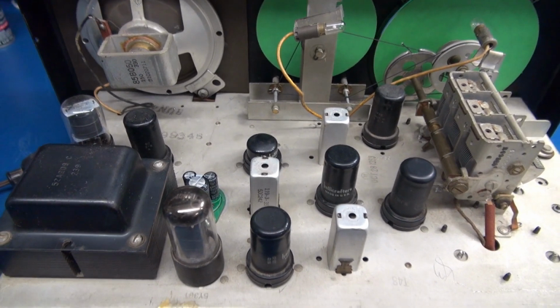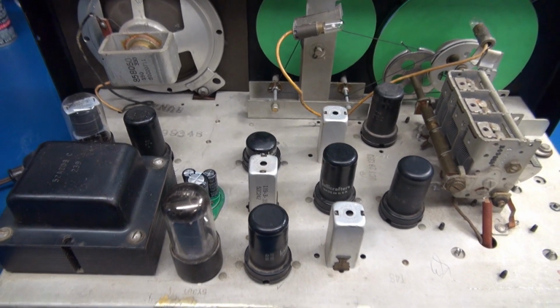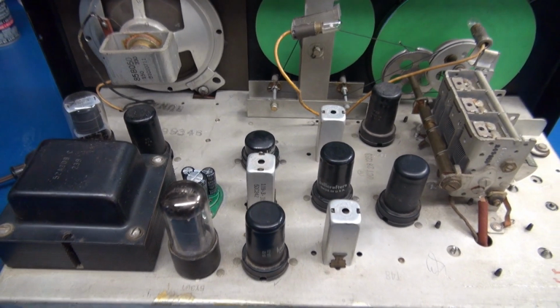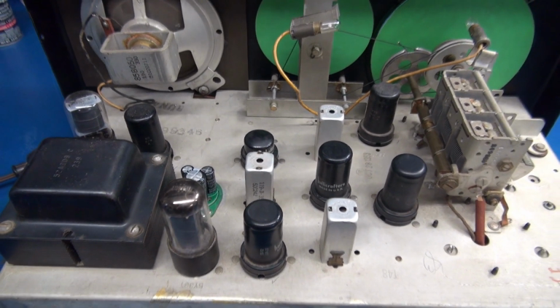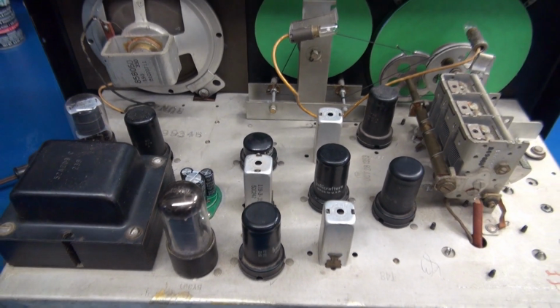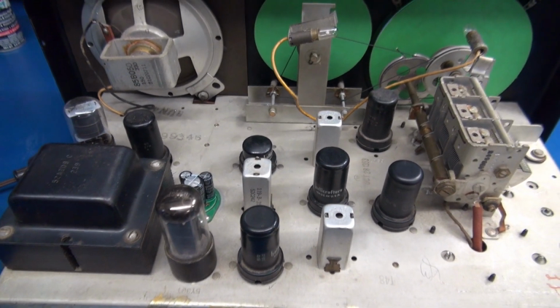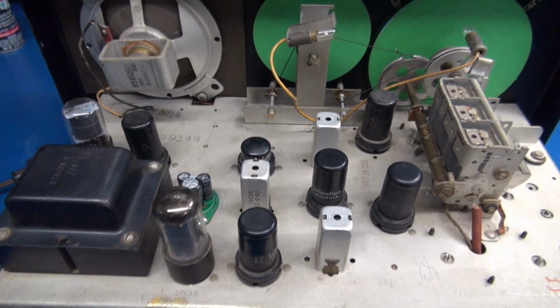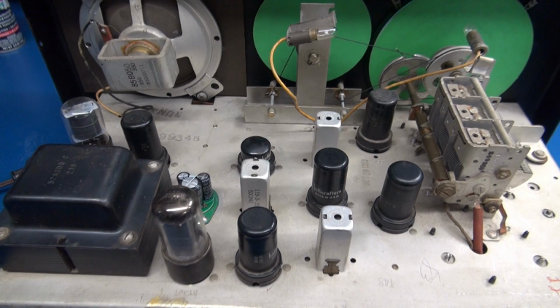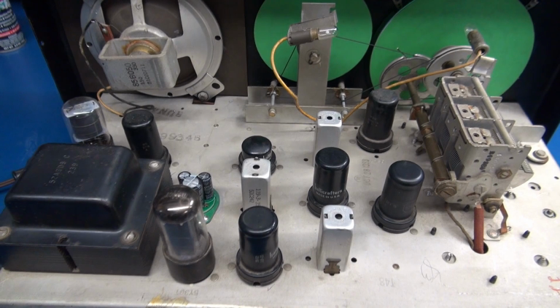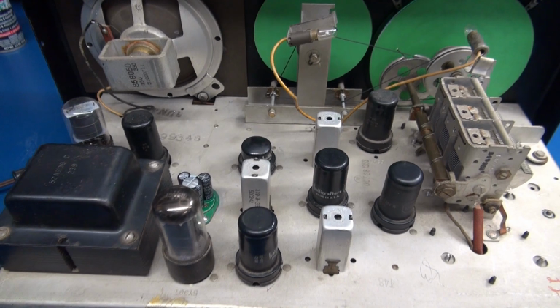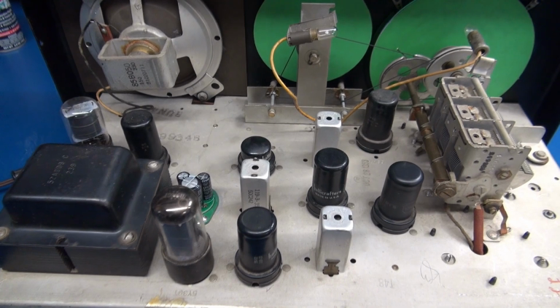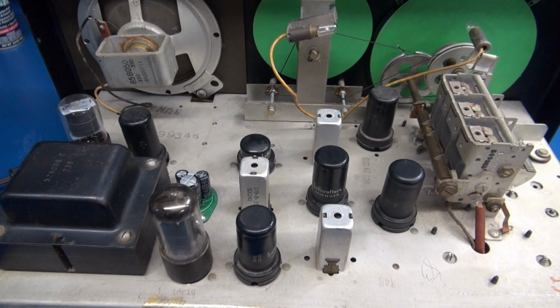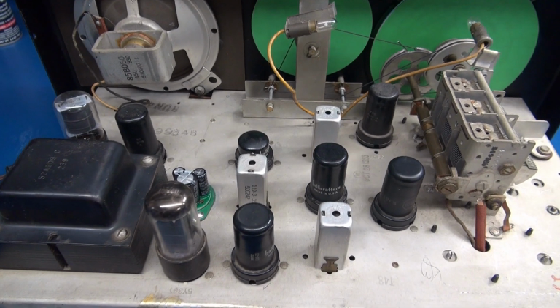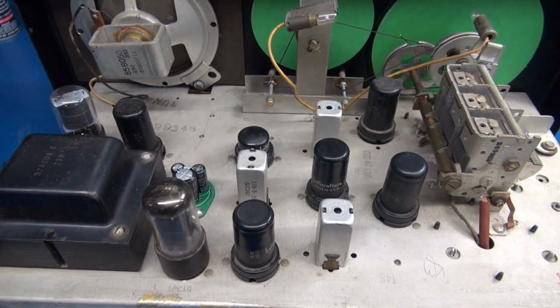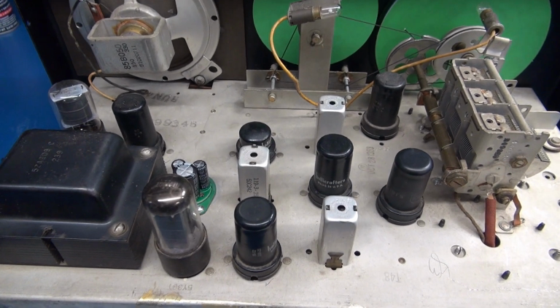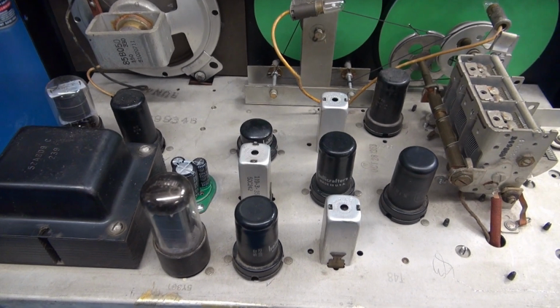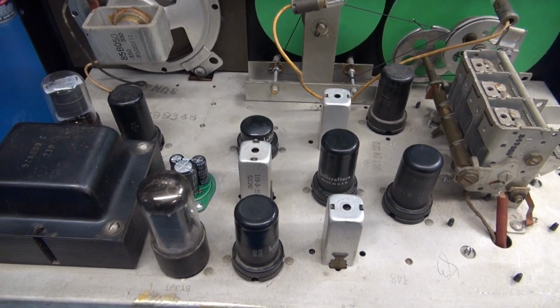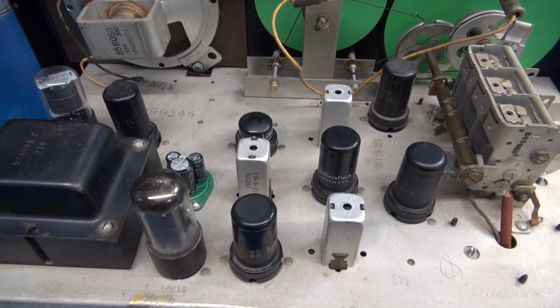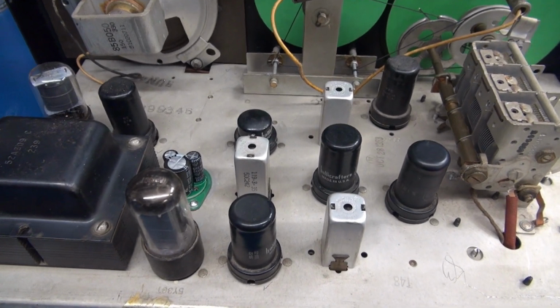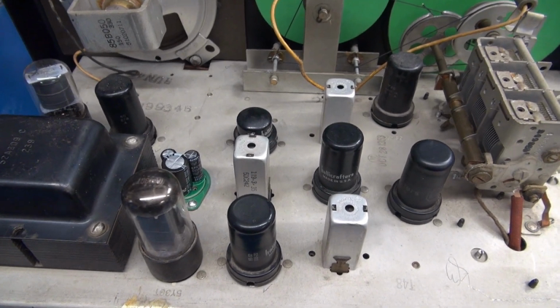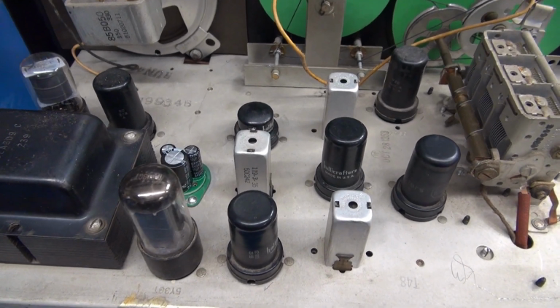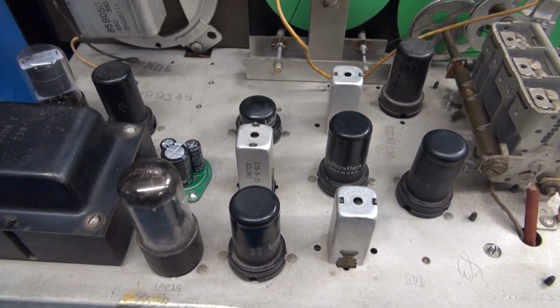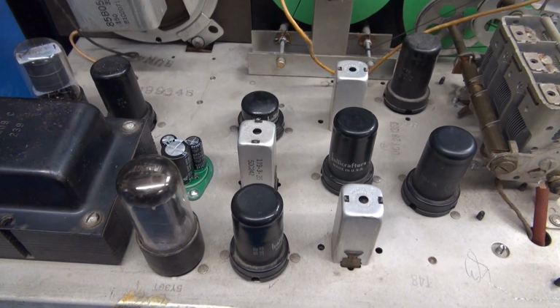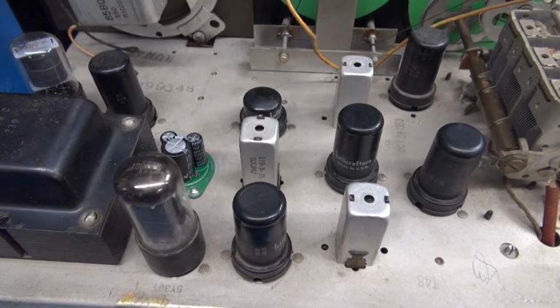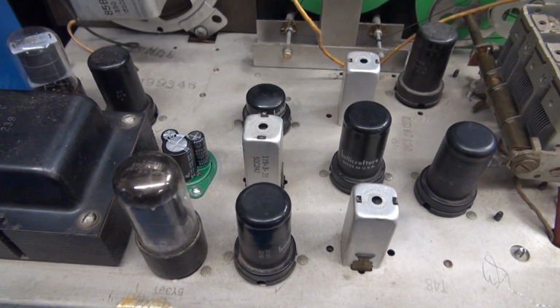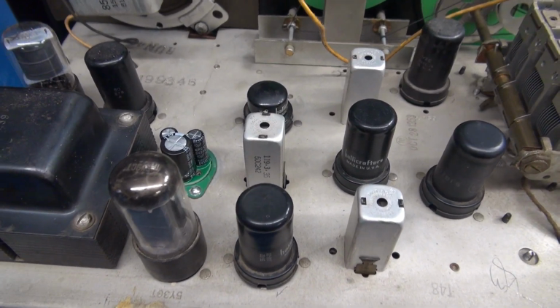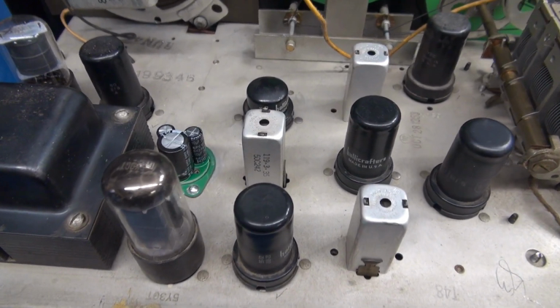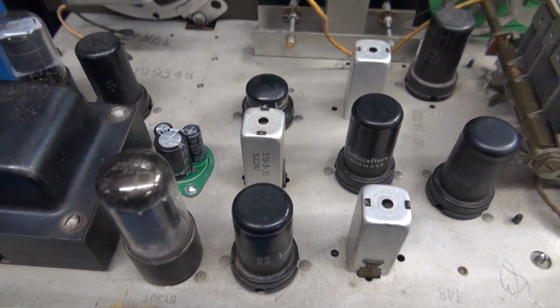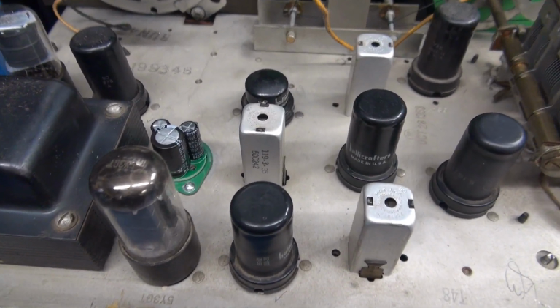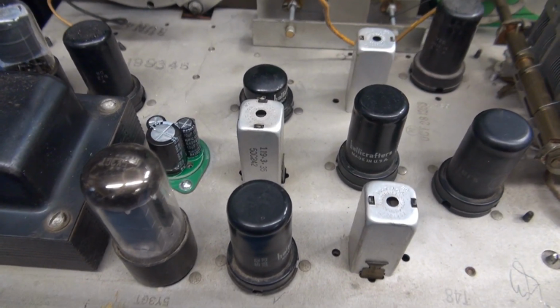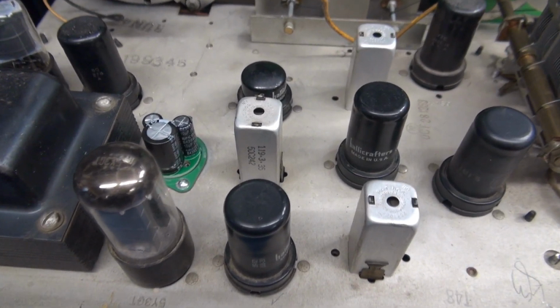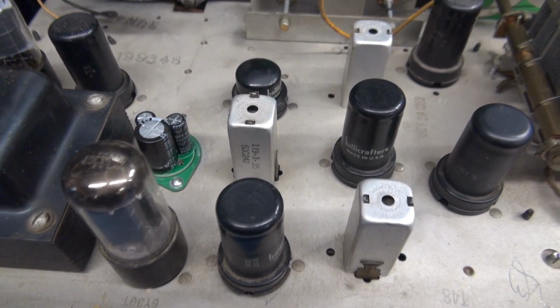What can that be? Taking a closer look, I found the problem, and it's not a good one.